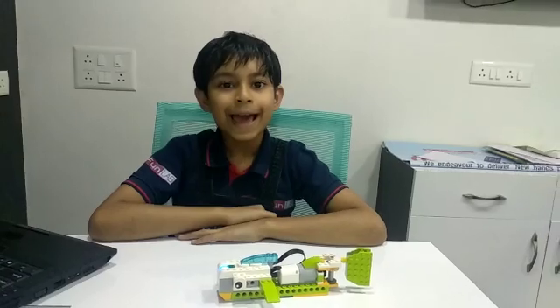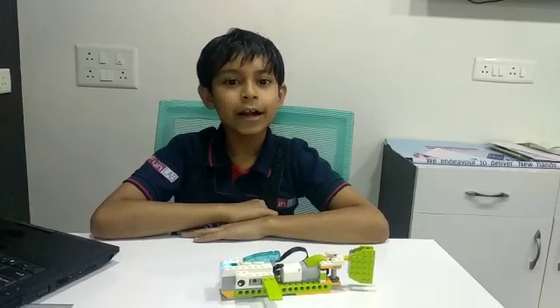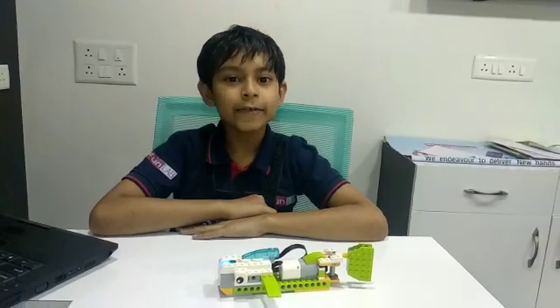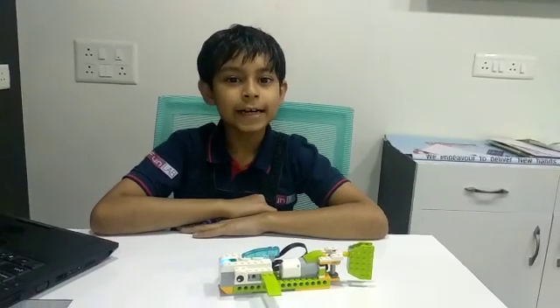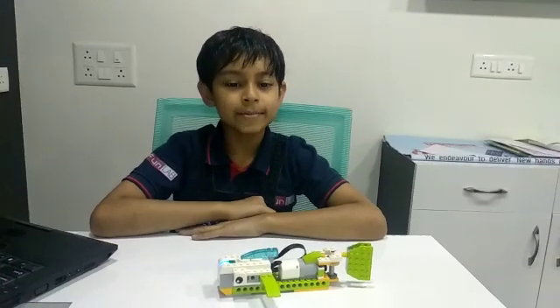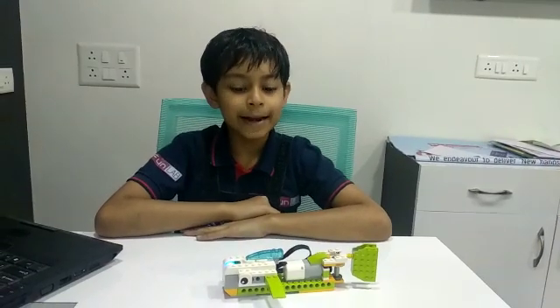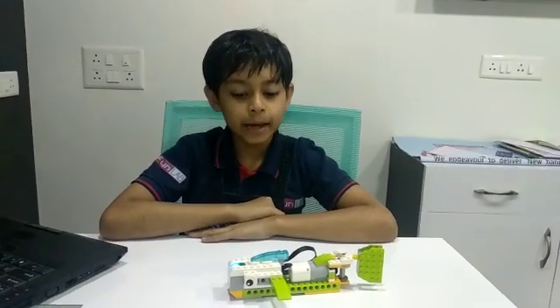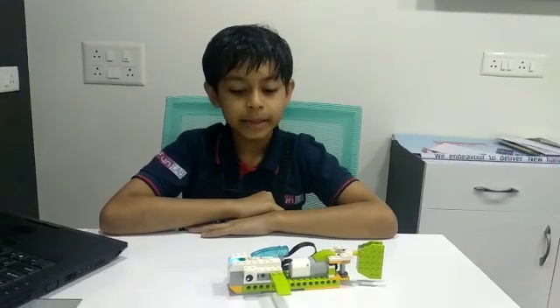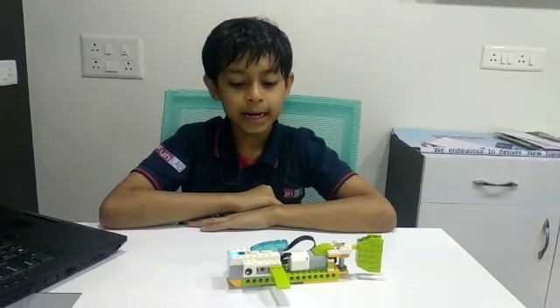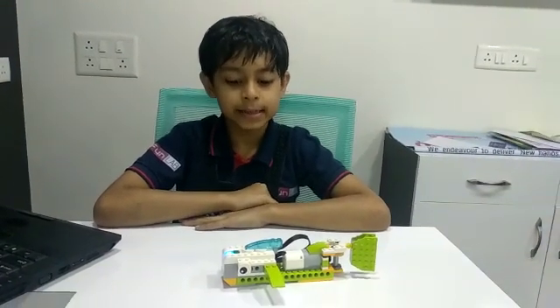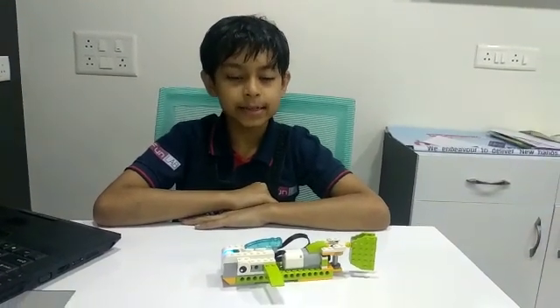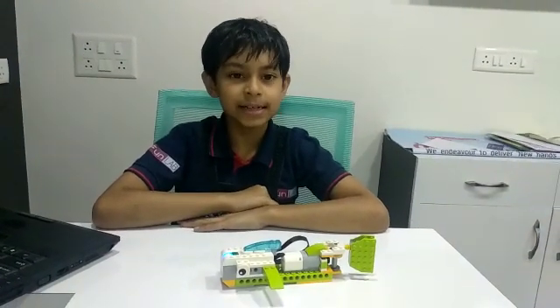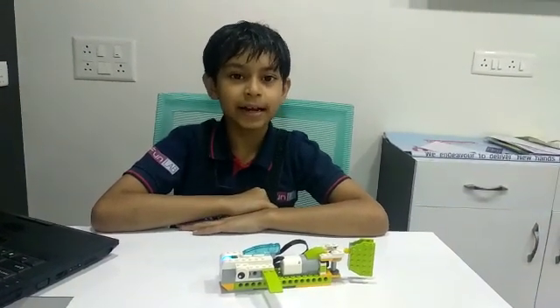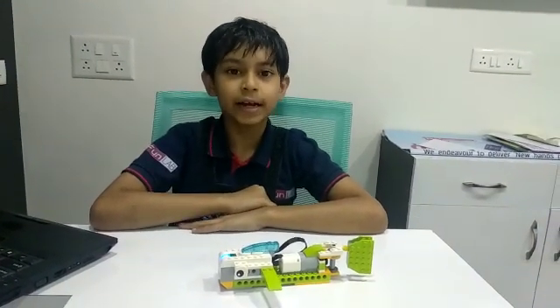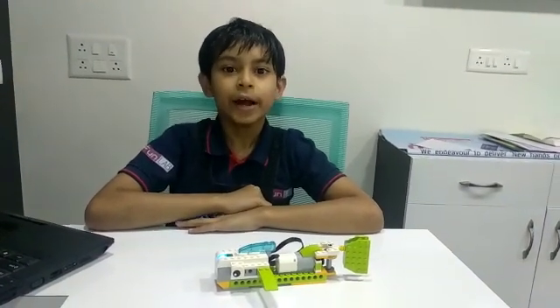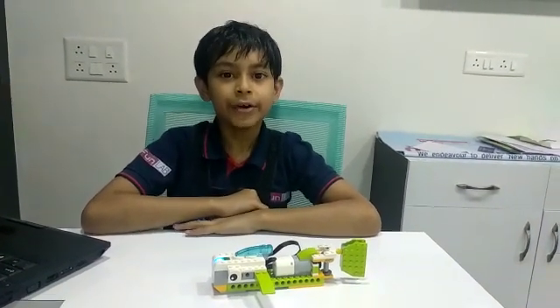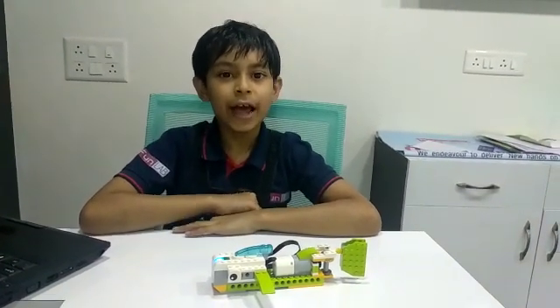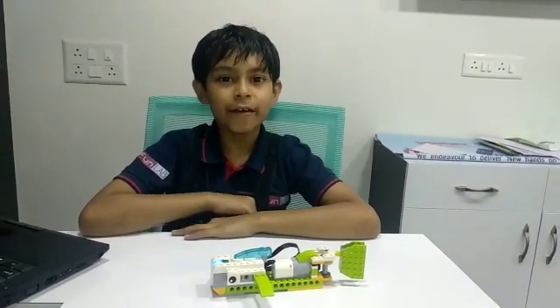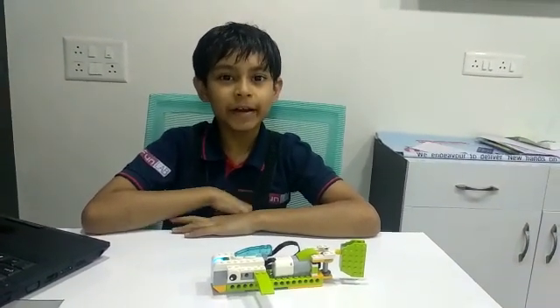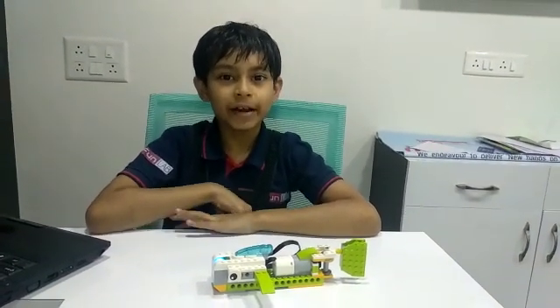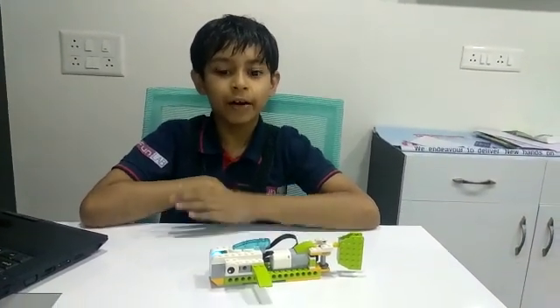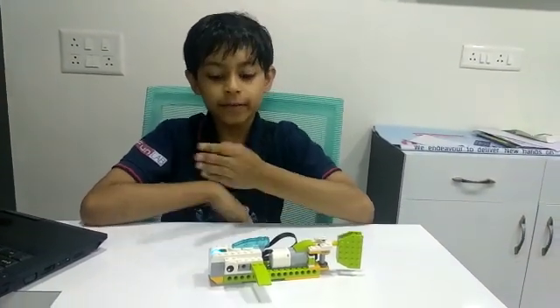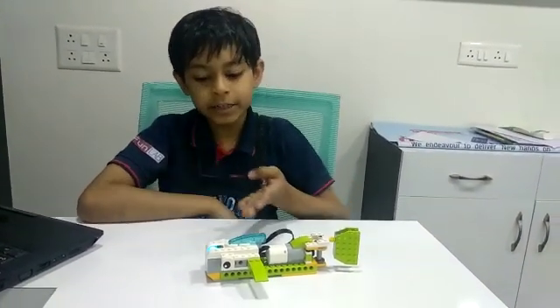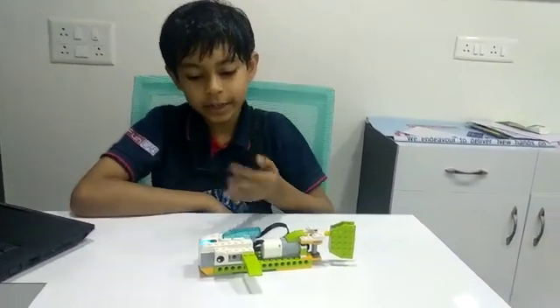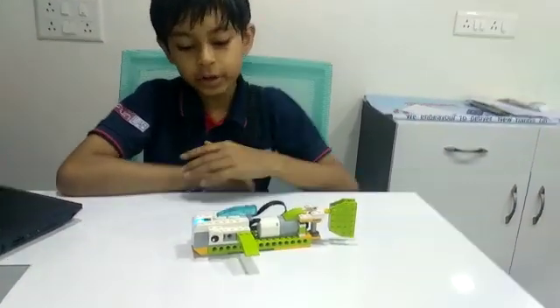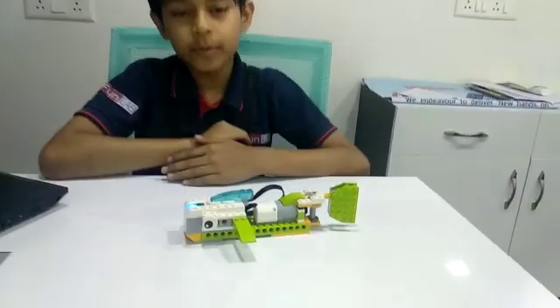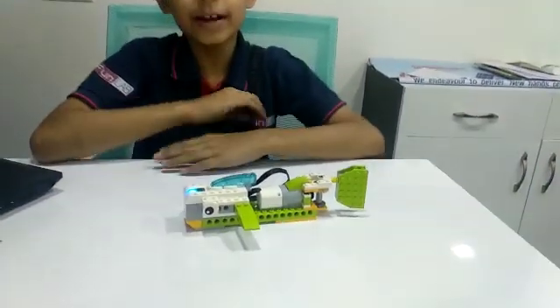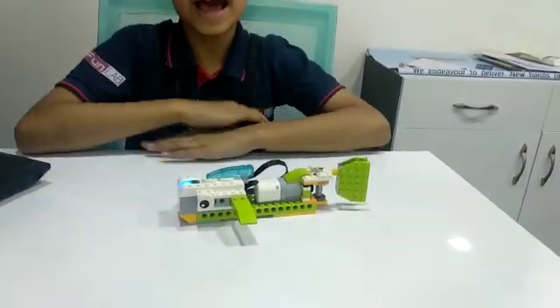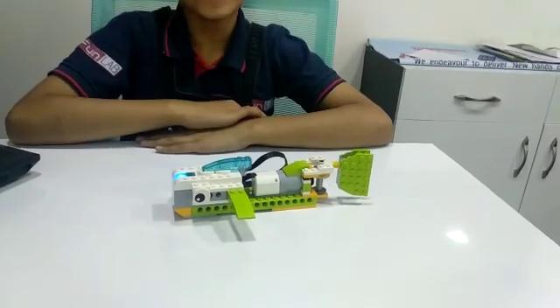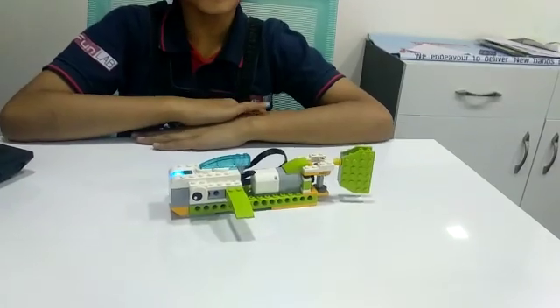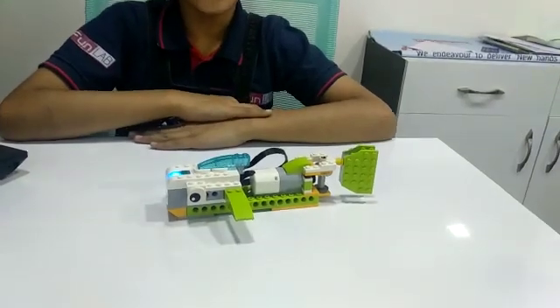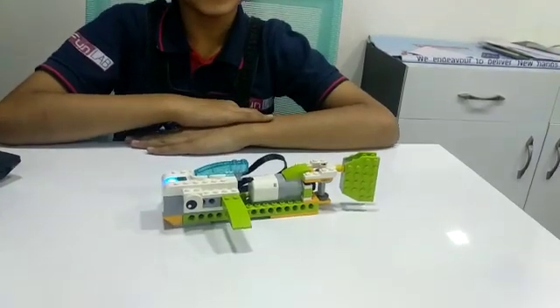Hello friends, my name is Rehan Sudhashani. Today I have made a fish in Robofun Lab Ahmedabad.